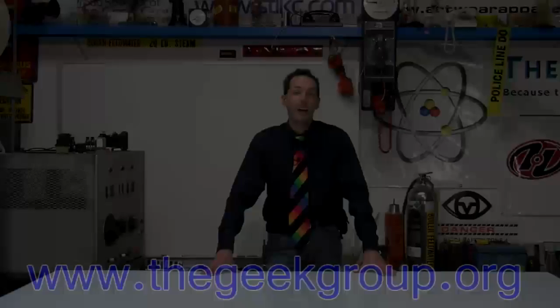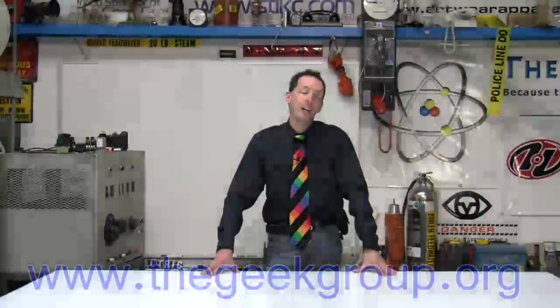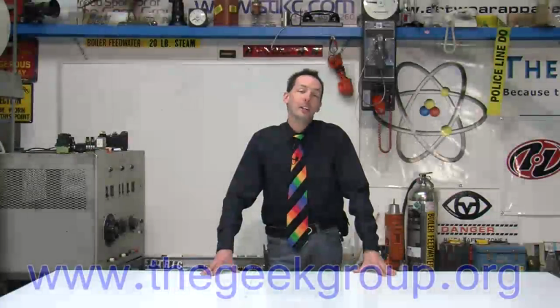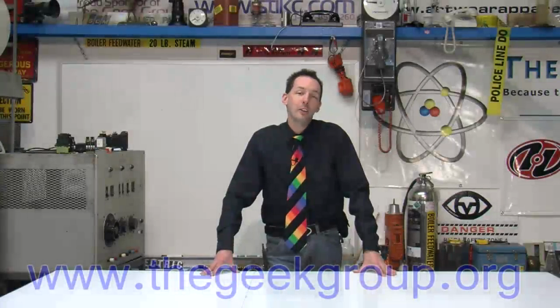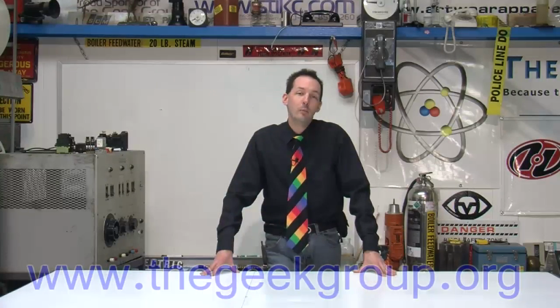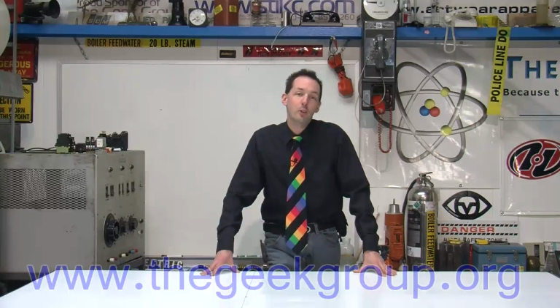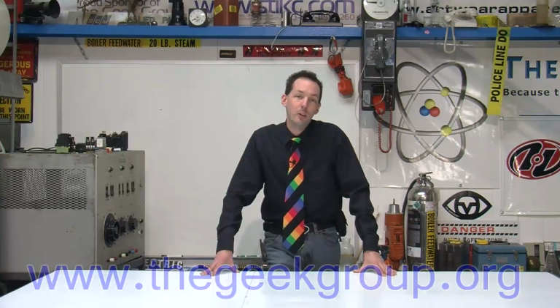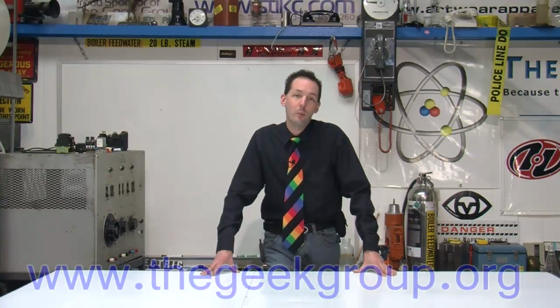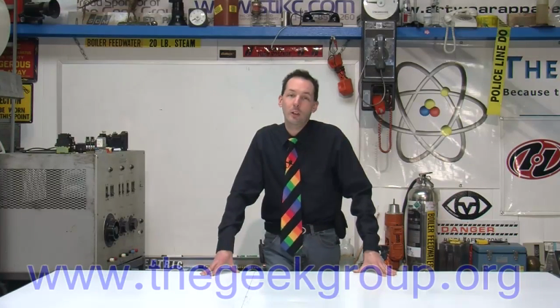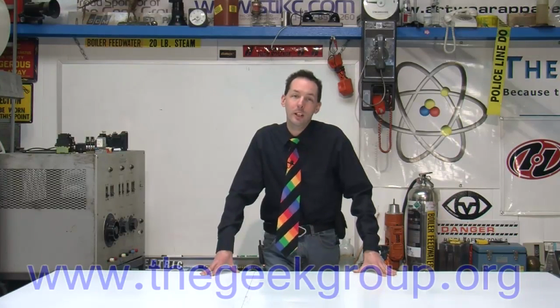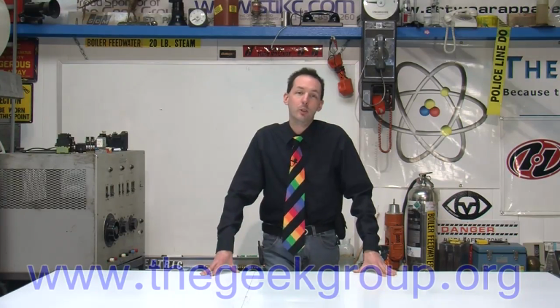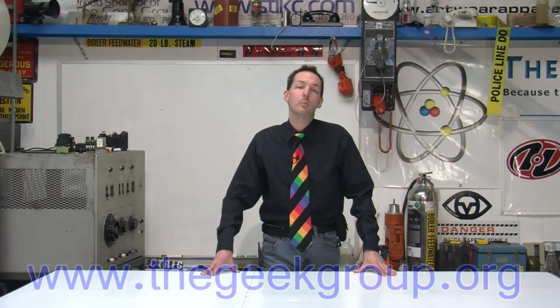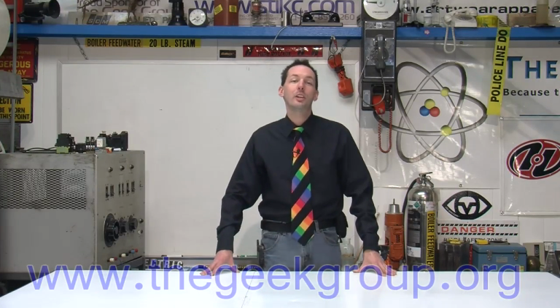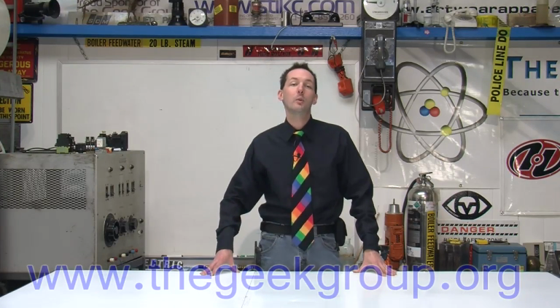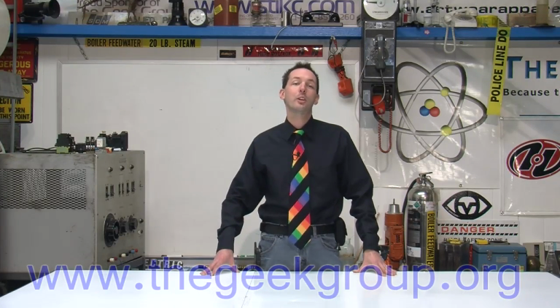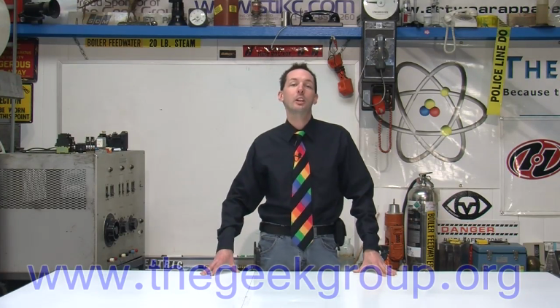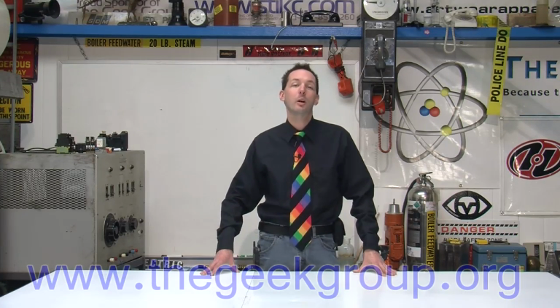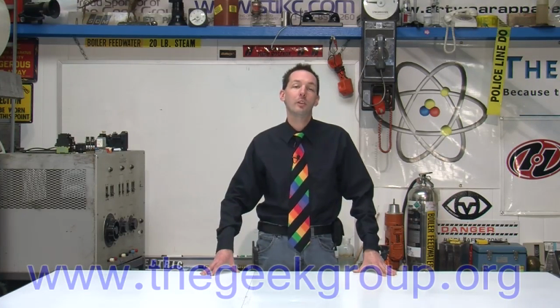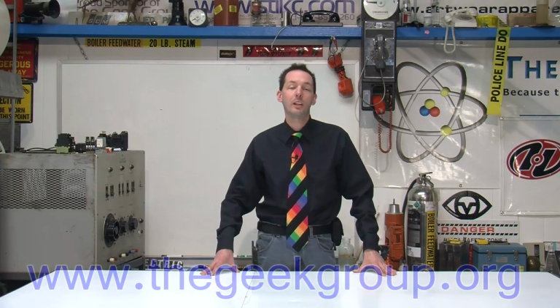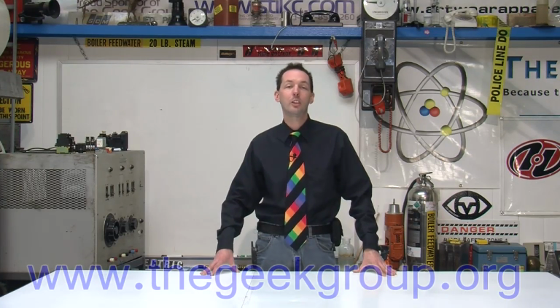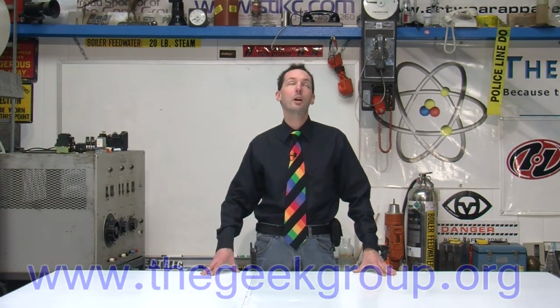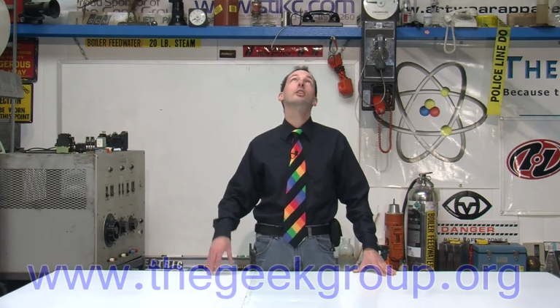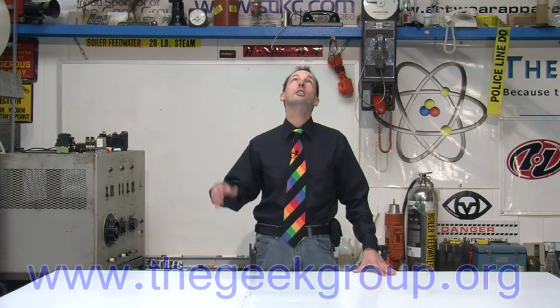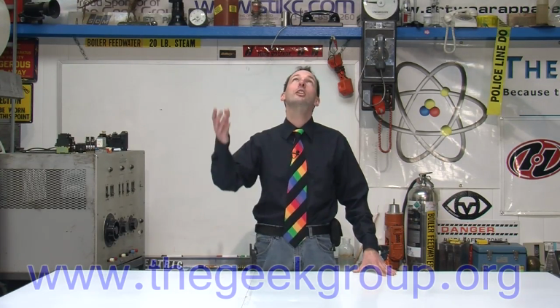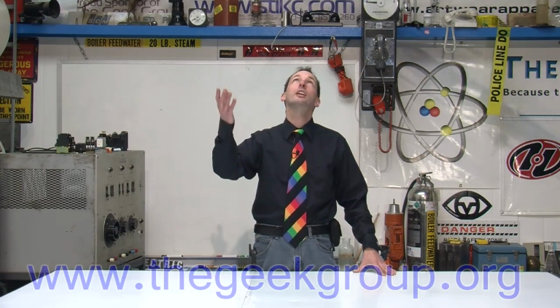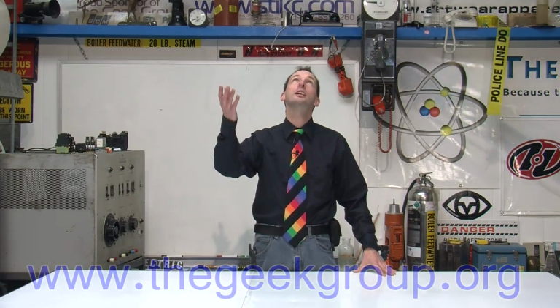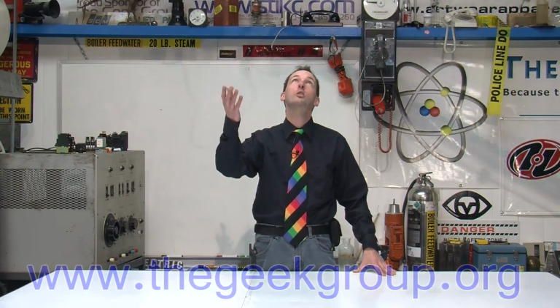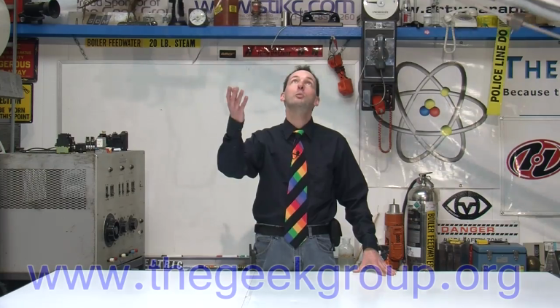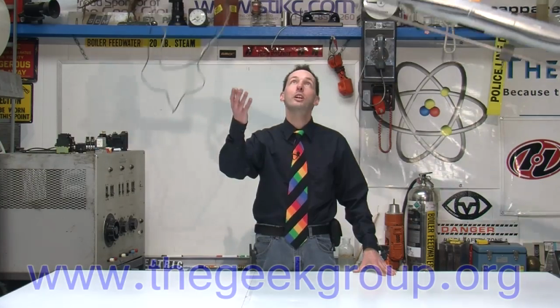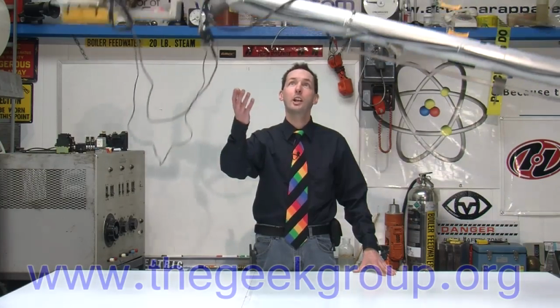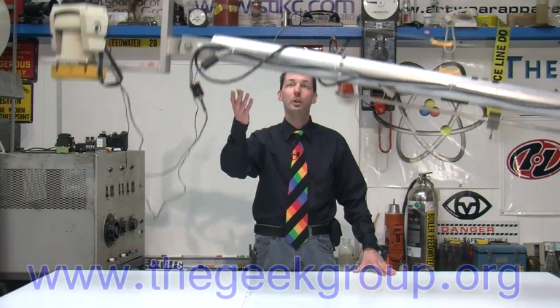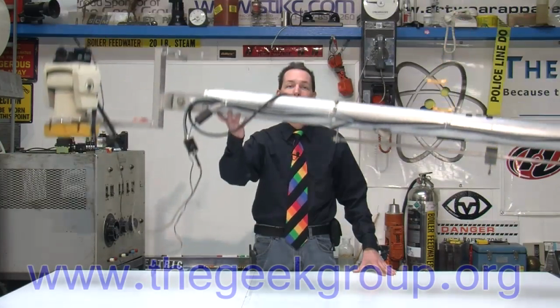Hi there guys, I'm Chris Bowden and welcome to the Geek Group. Today we're talking about one of our latest projects, the Geek Group's camera crane.